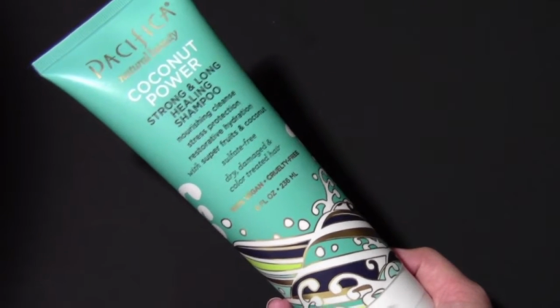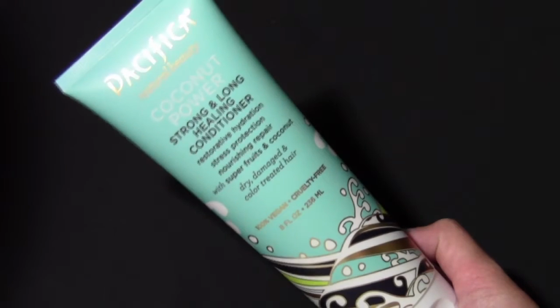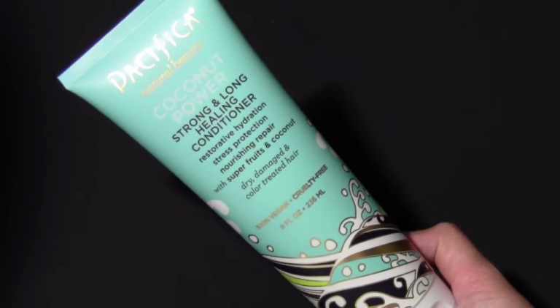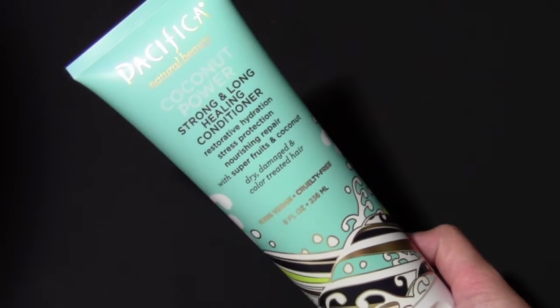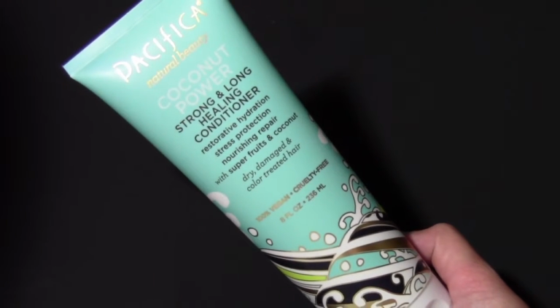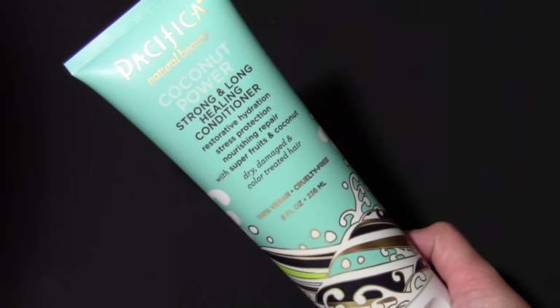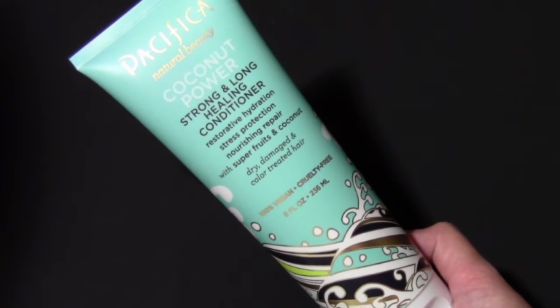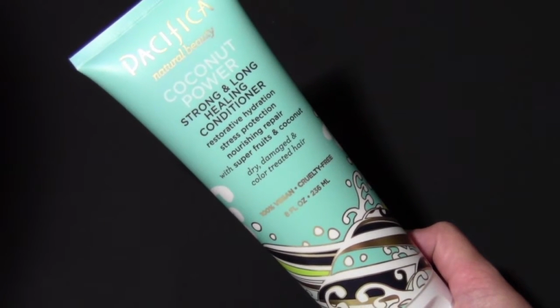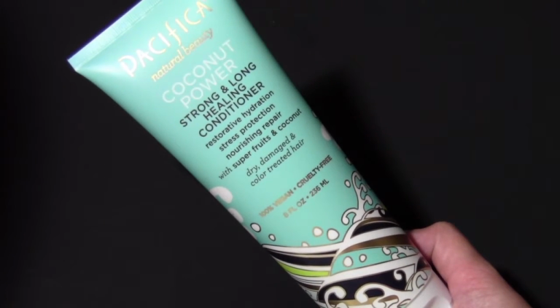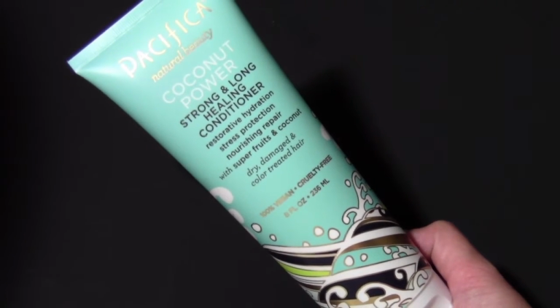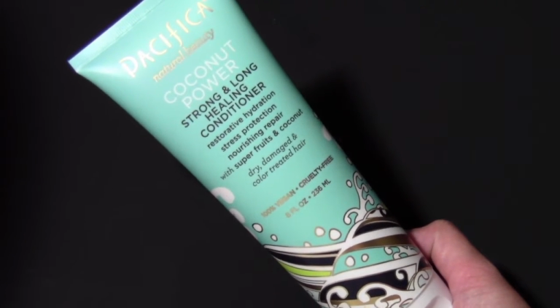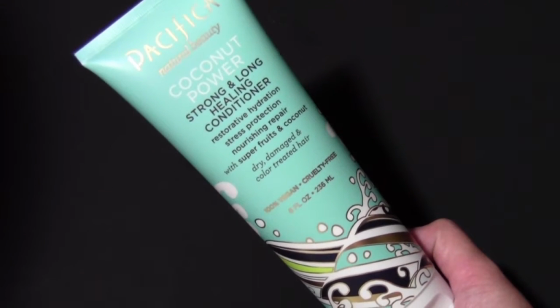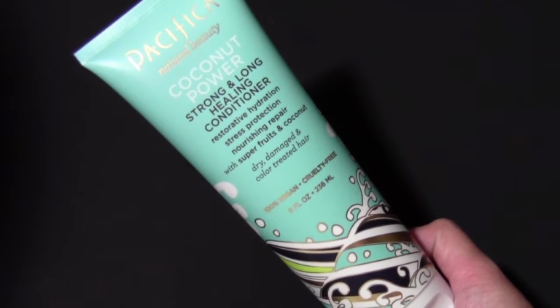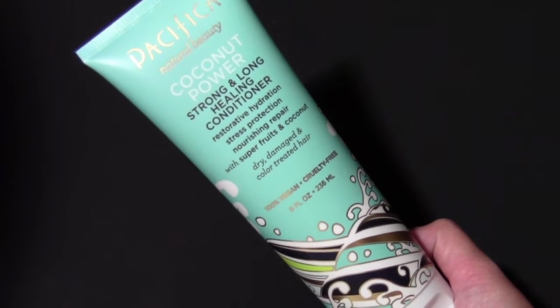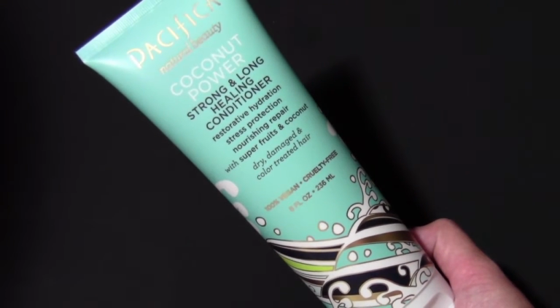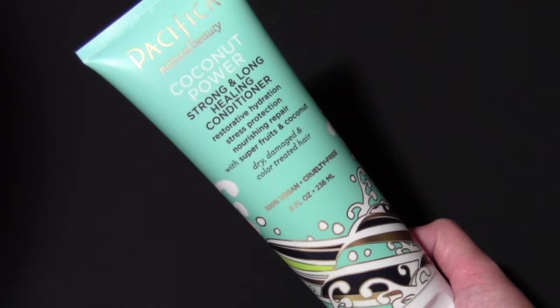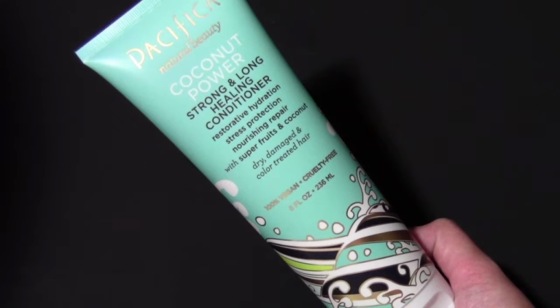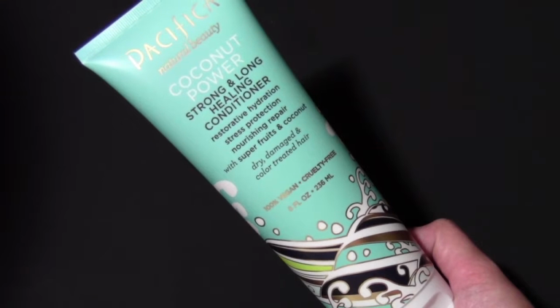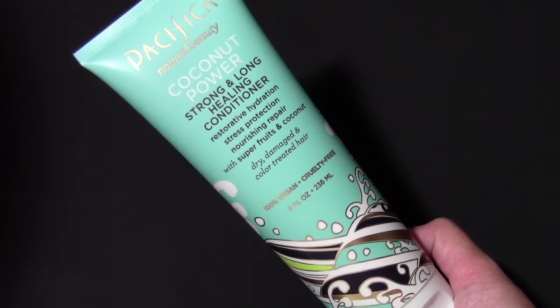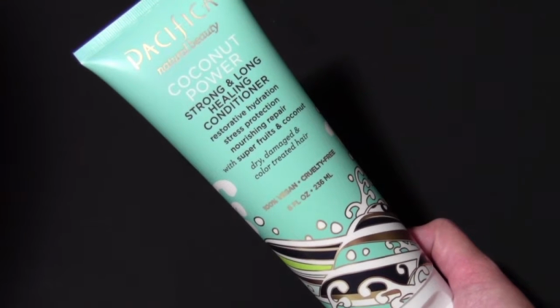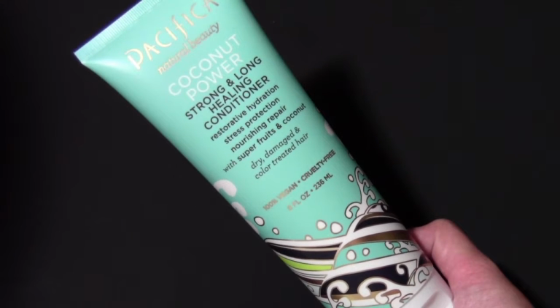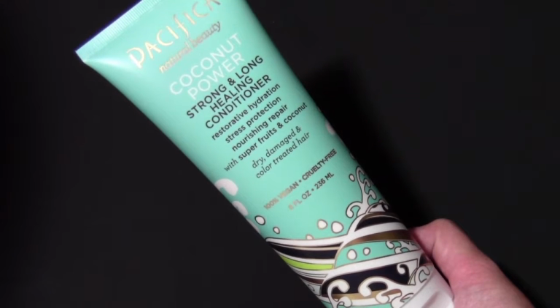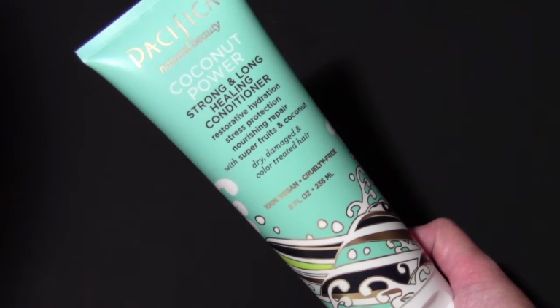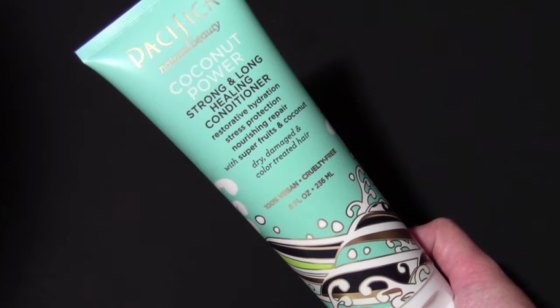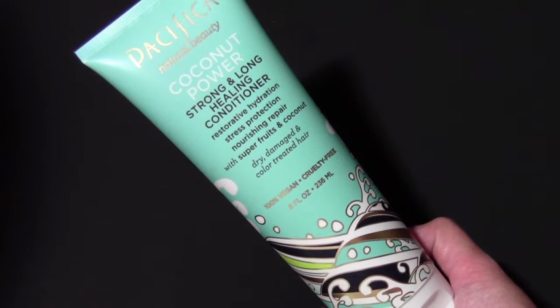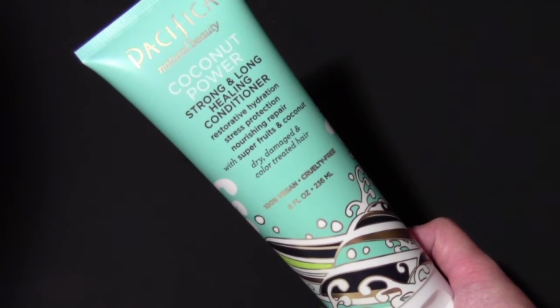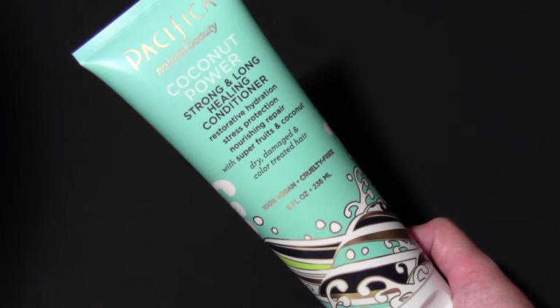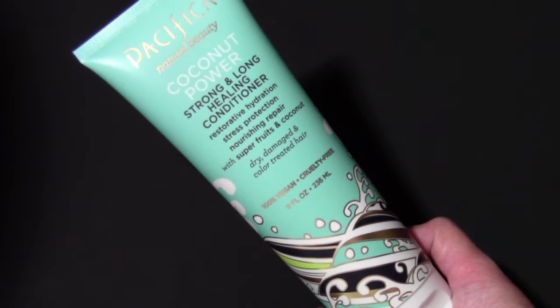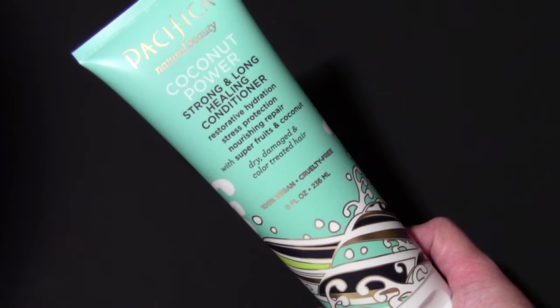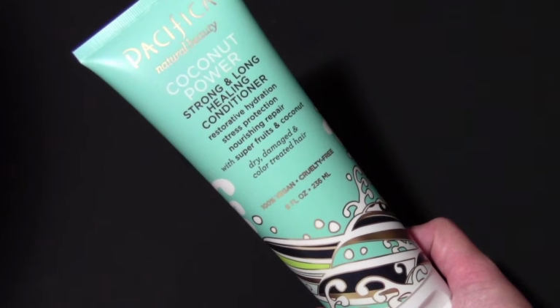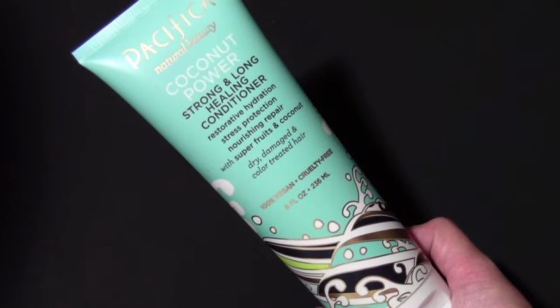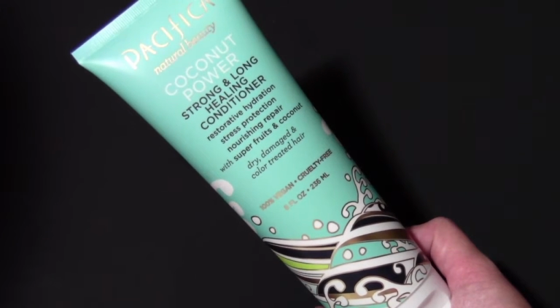I also purchased the conditioner, which does the exact same thing. It smells amazing and it works great so far.